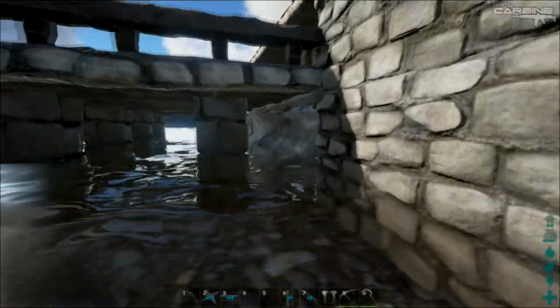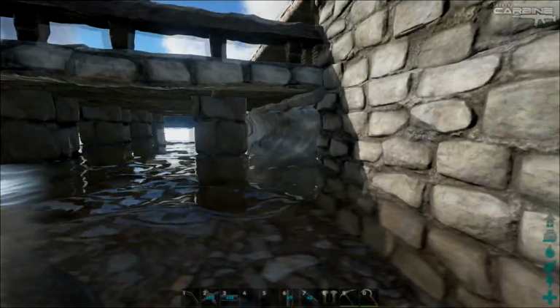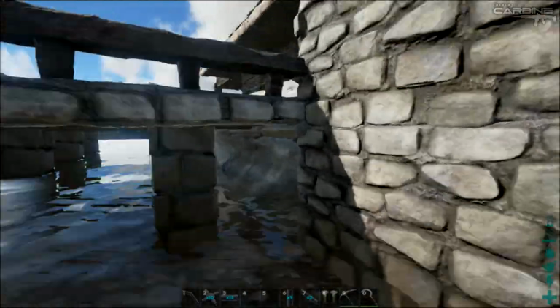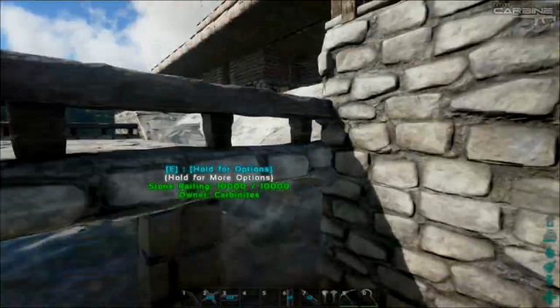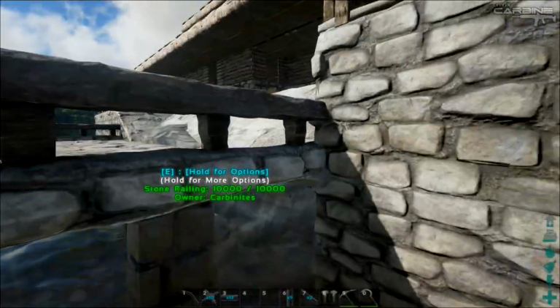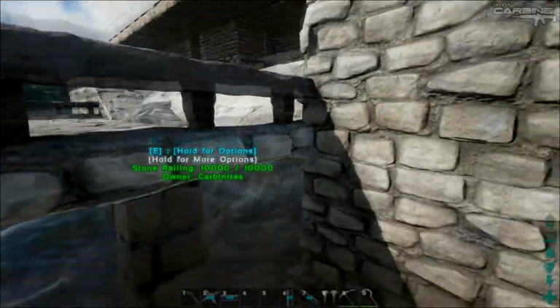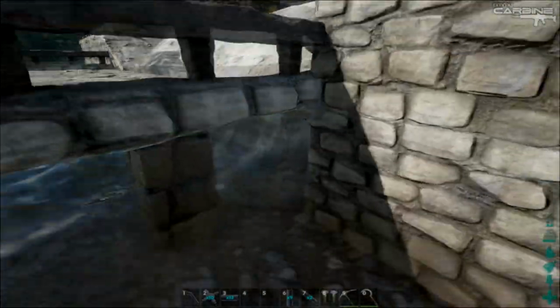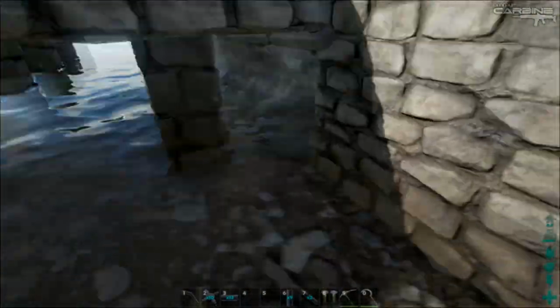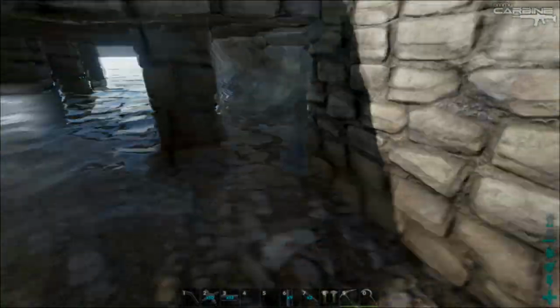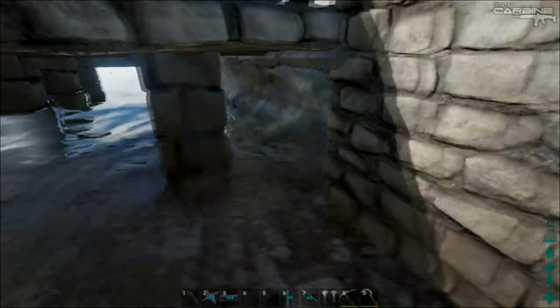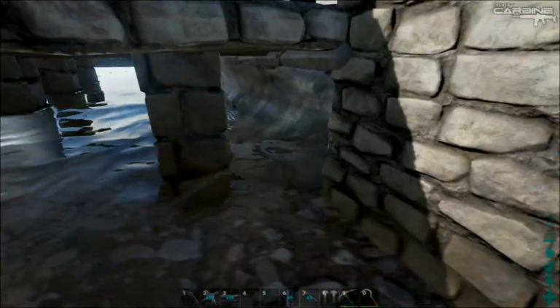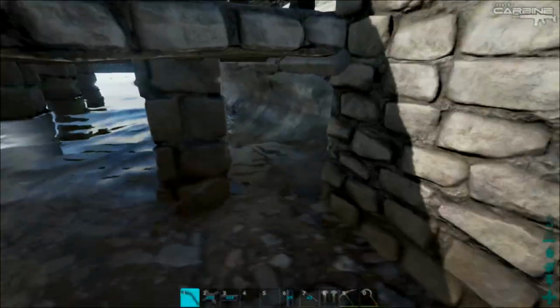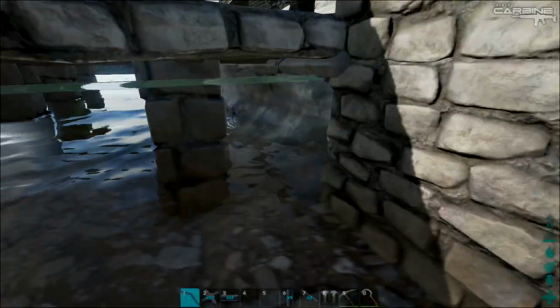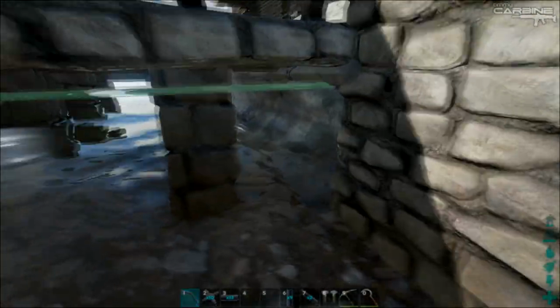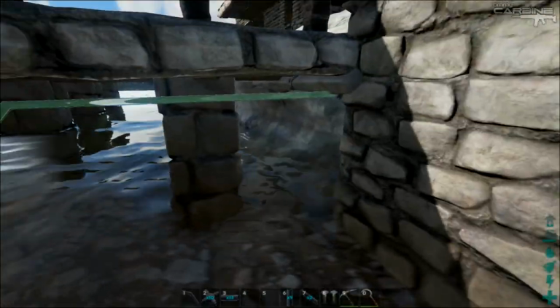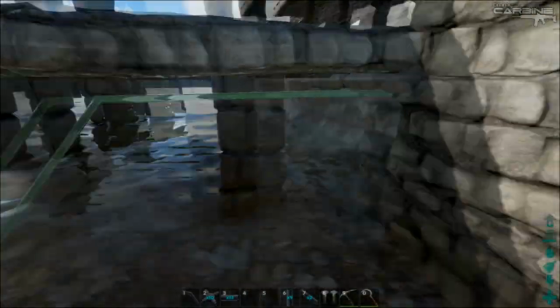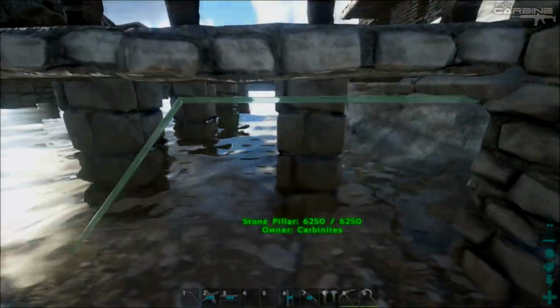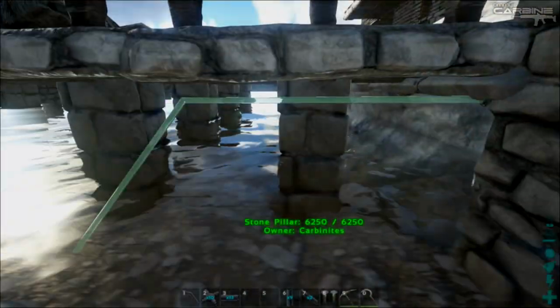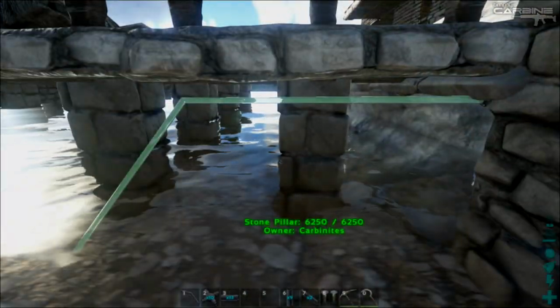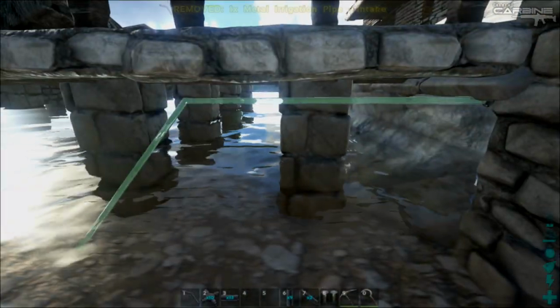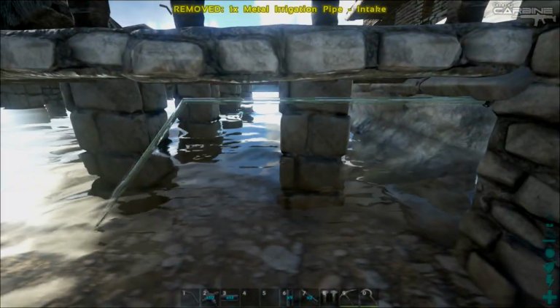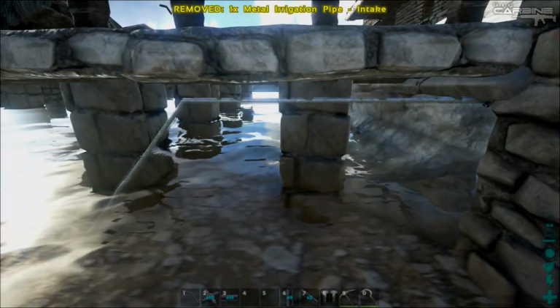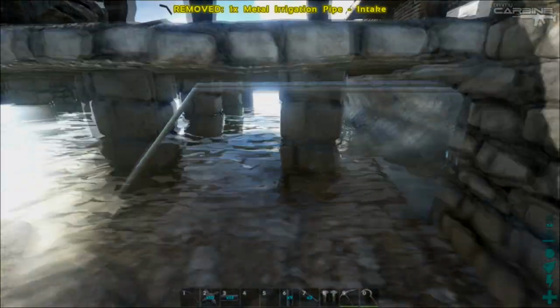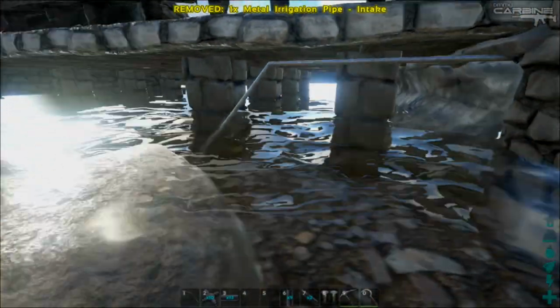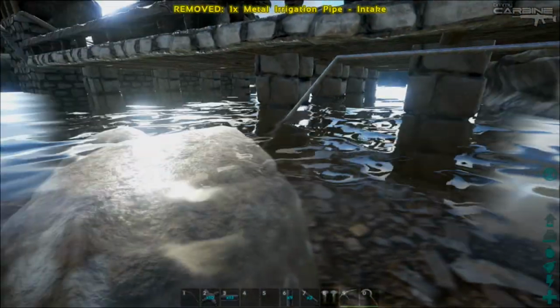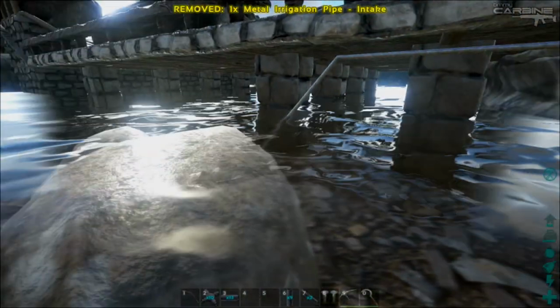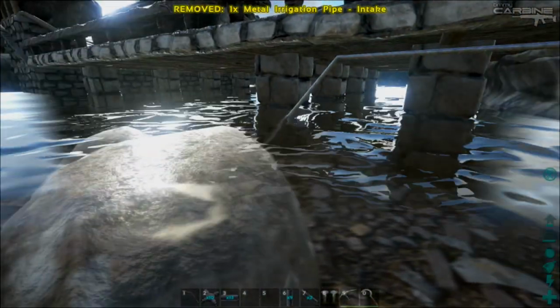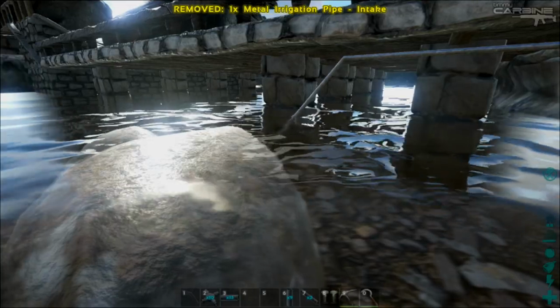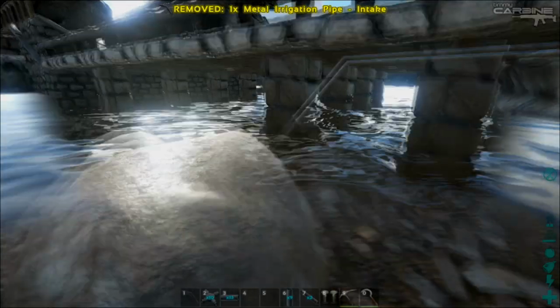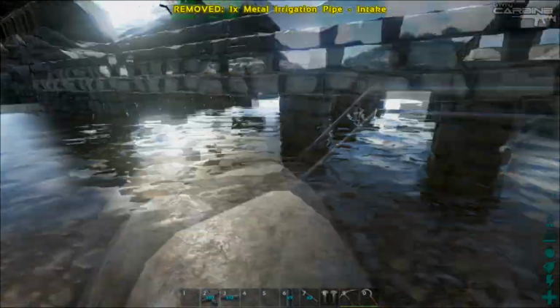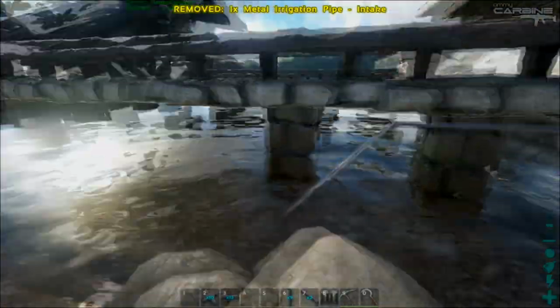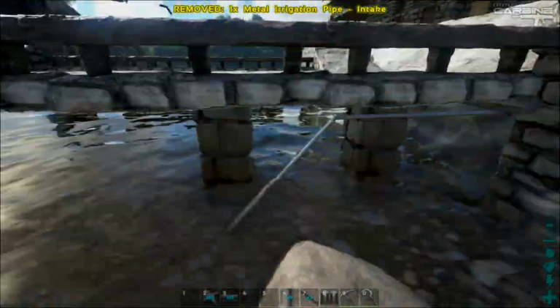Let's go down here and put the intake in. That looks pretty good.